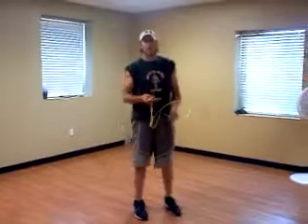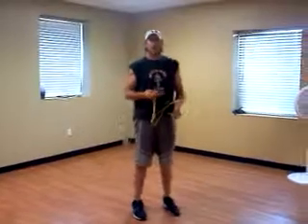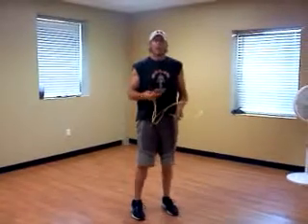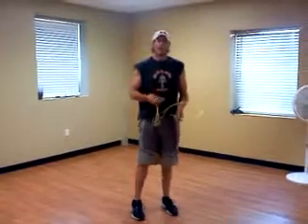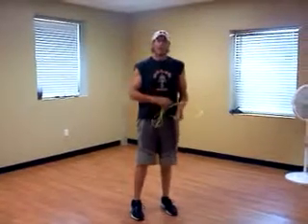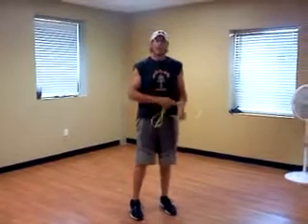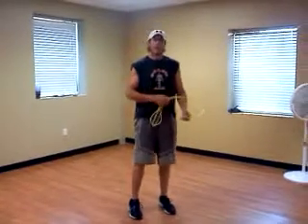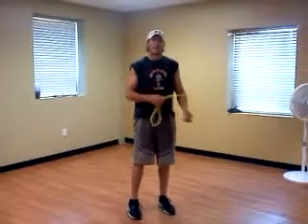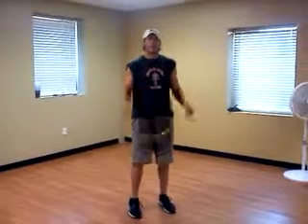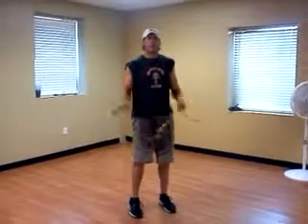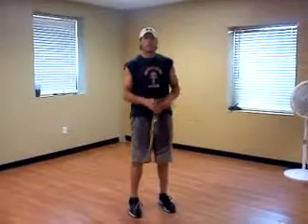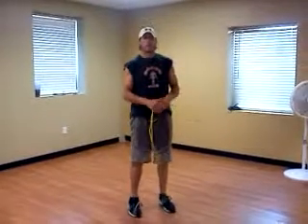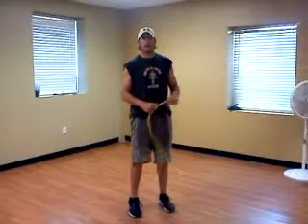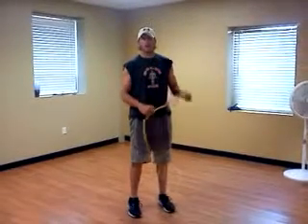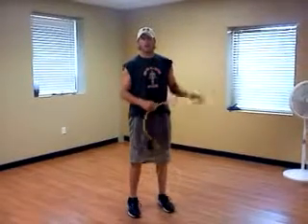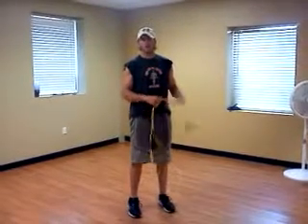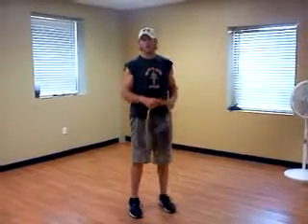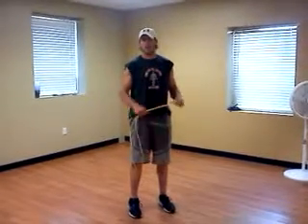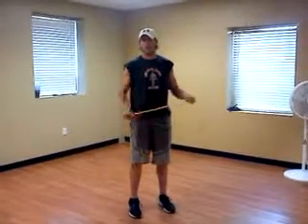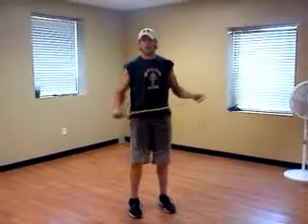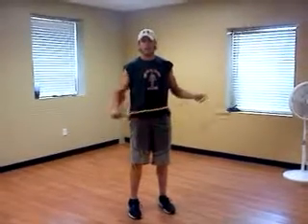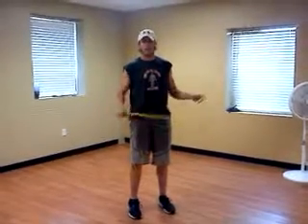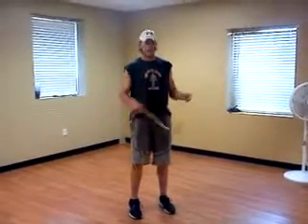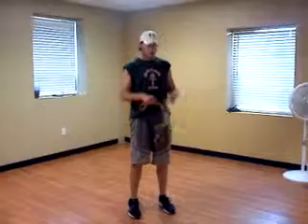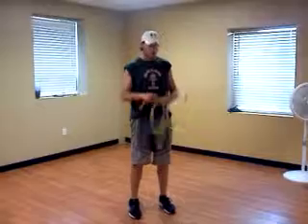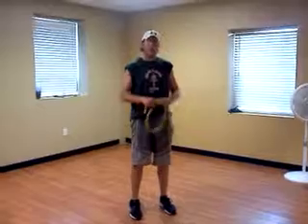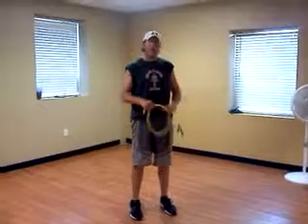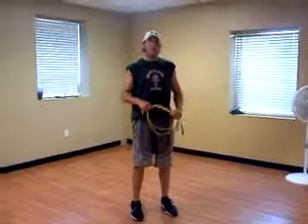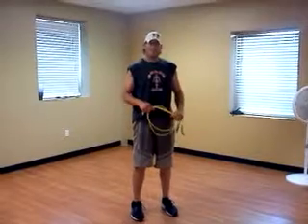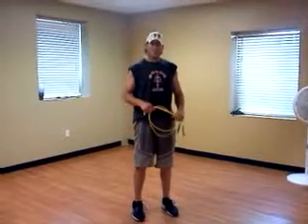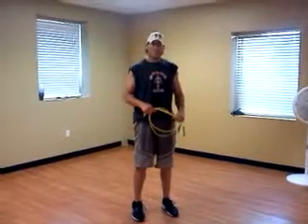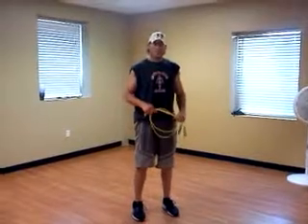And you're going to incorporate those into your workout program. My name is Adam Claussen. Thanks for watching.